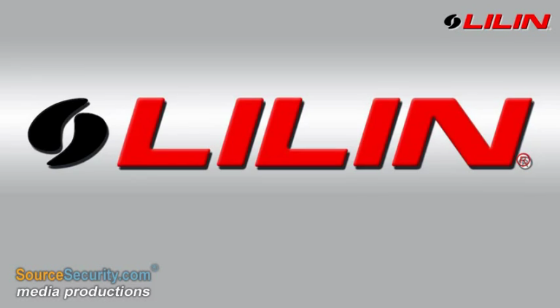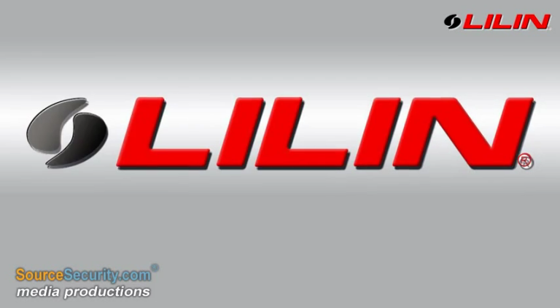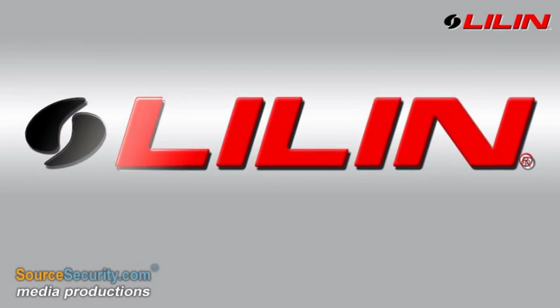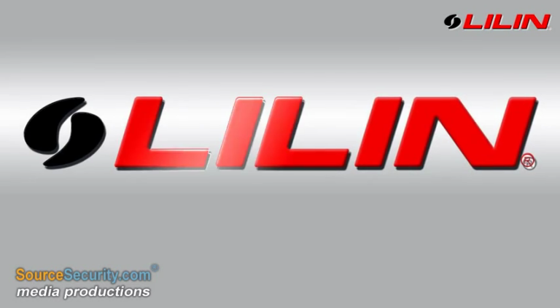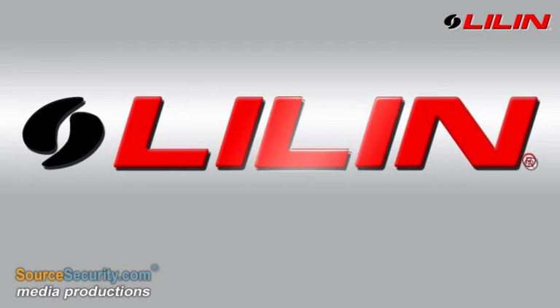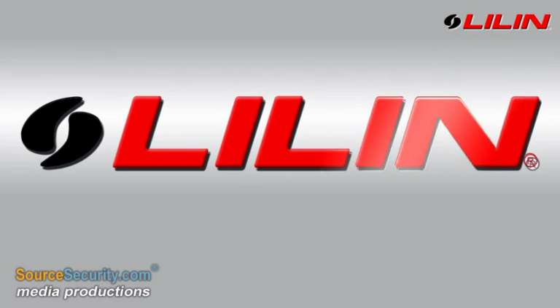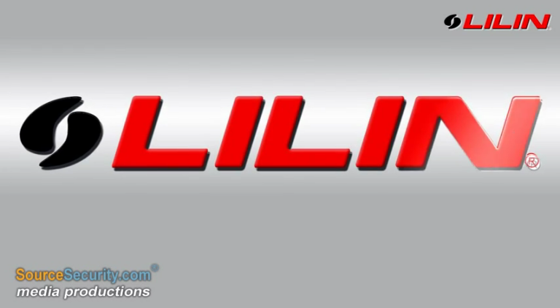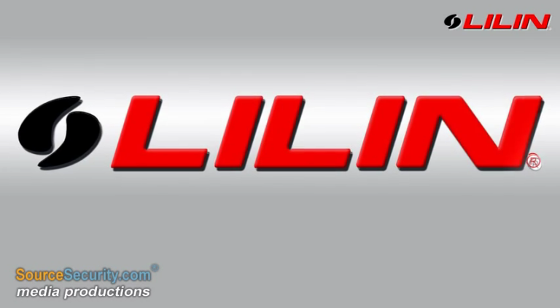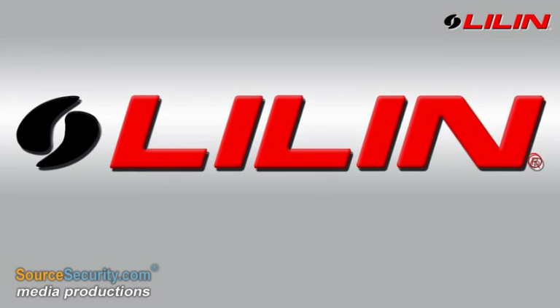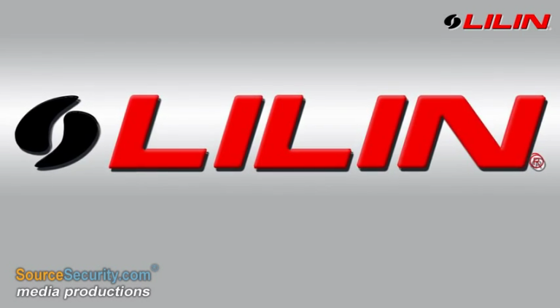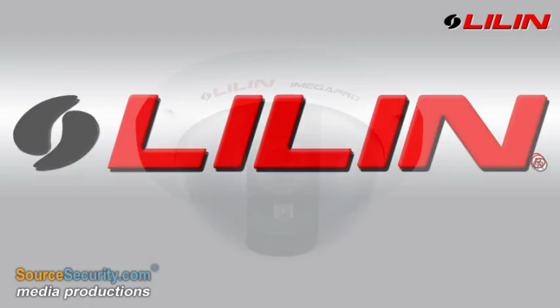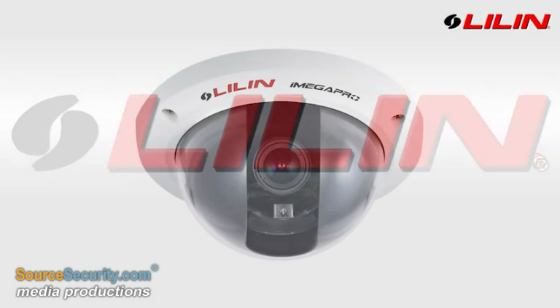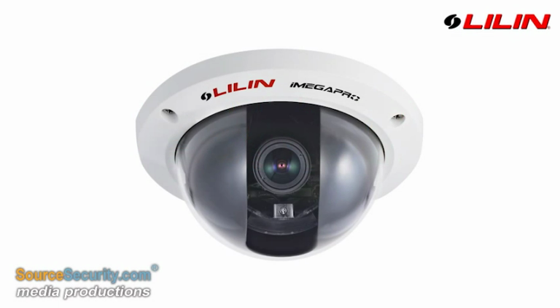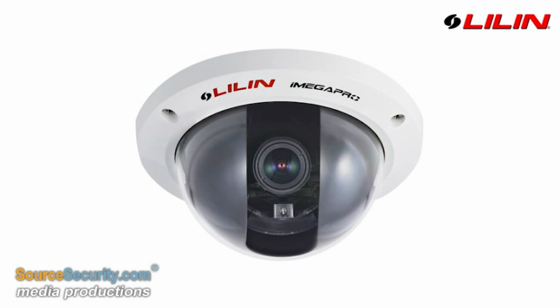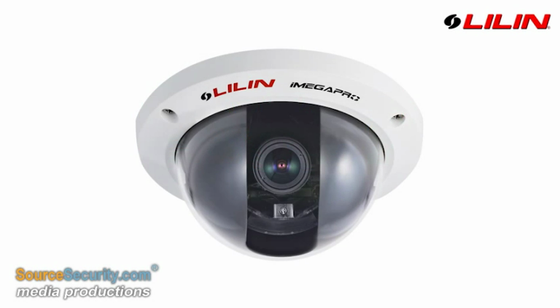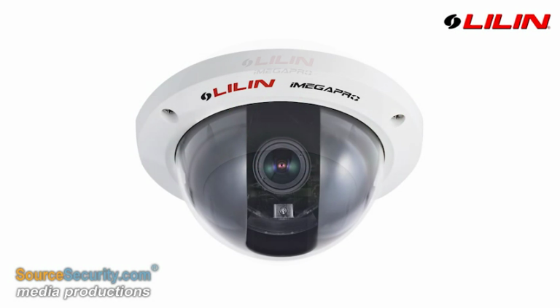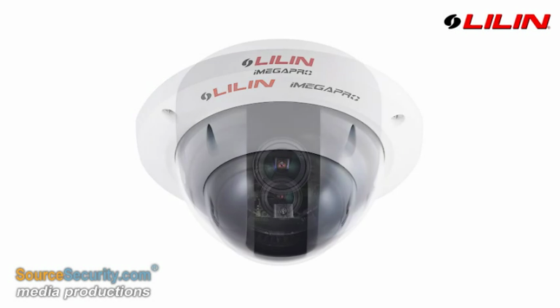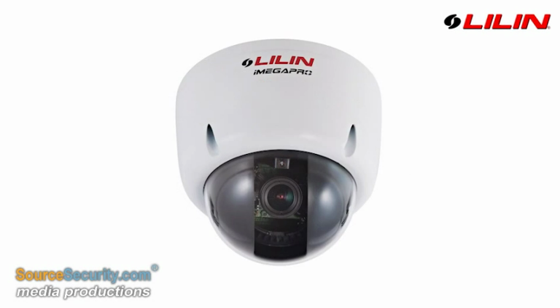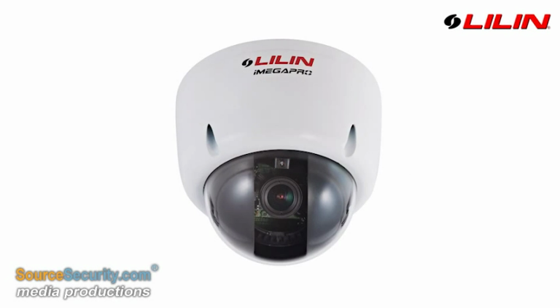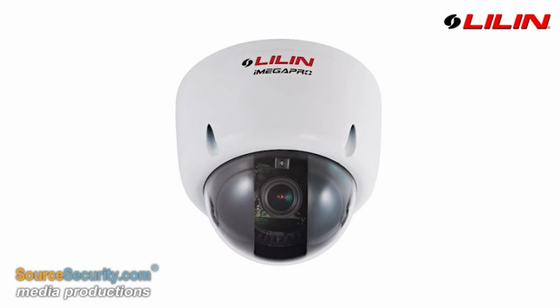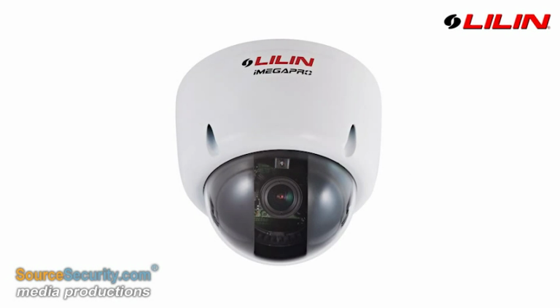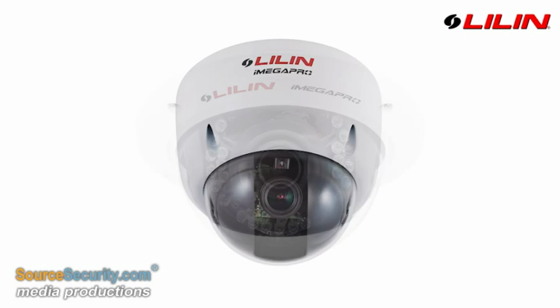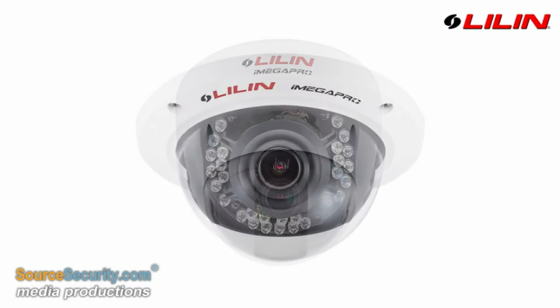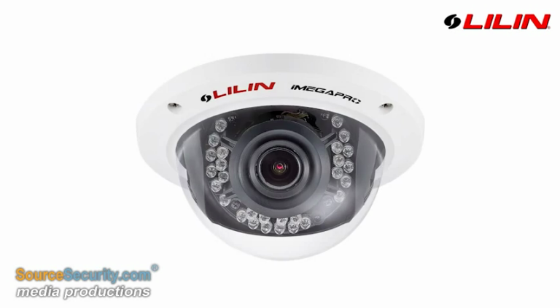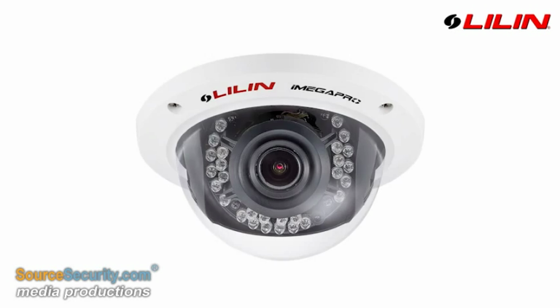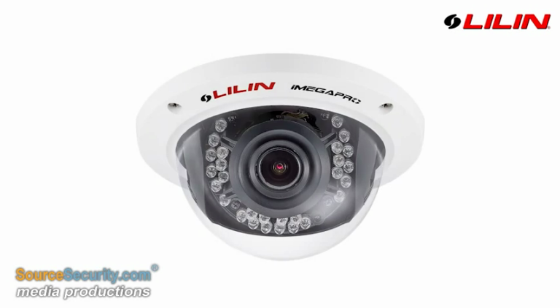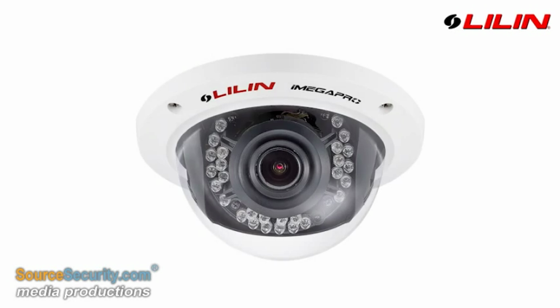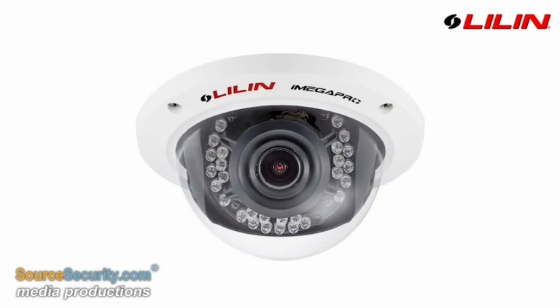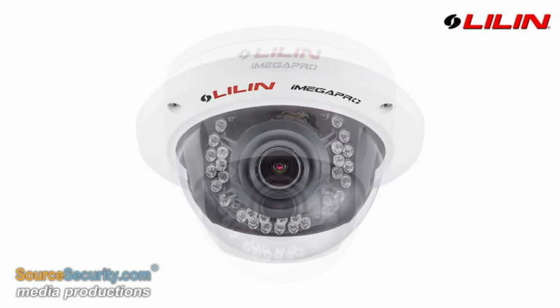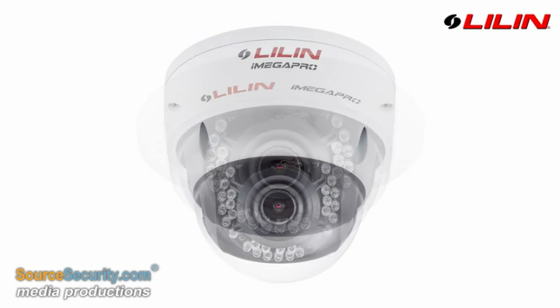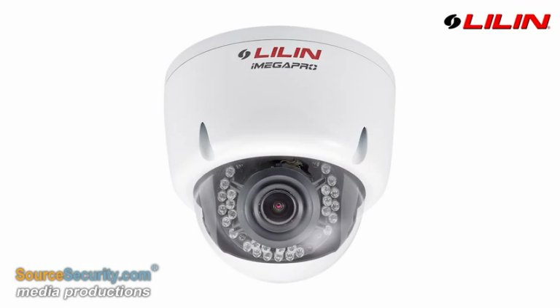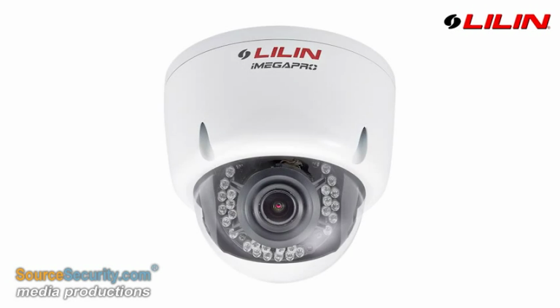Leland makes the integrator's life easy, introducing the new Z-series of autofocus HD IP cameras.